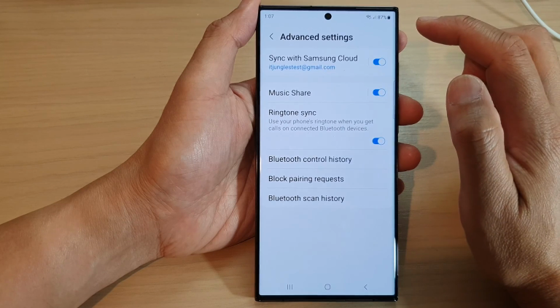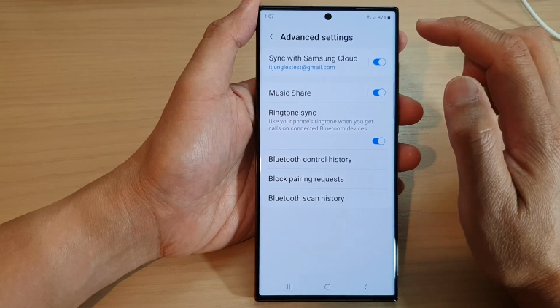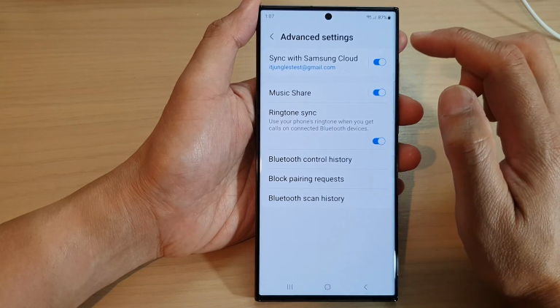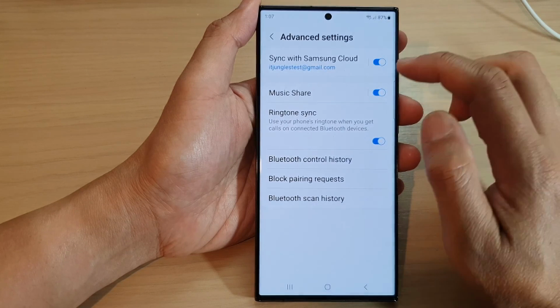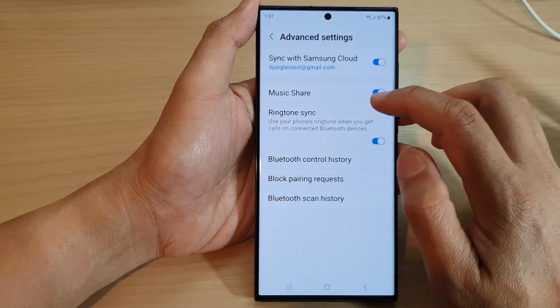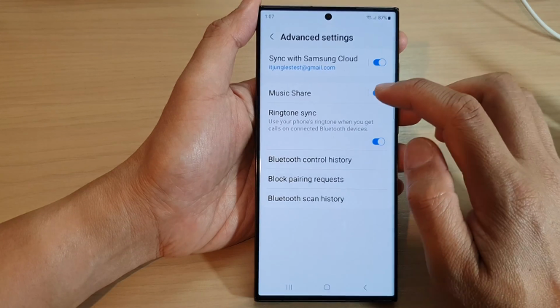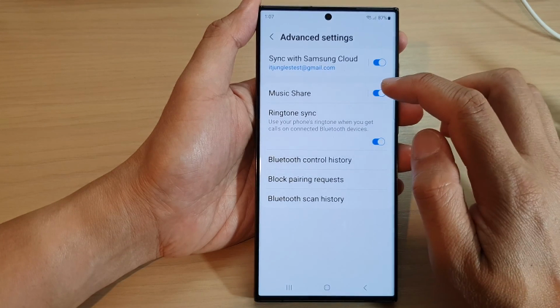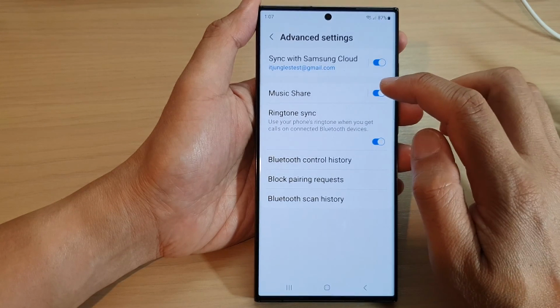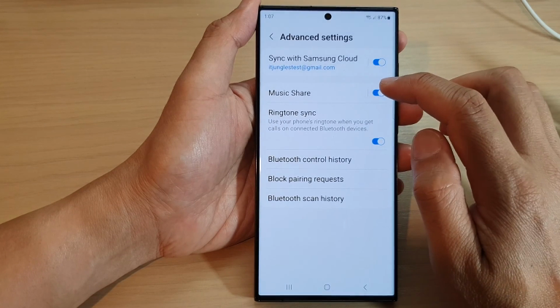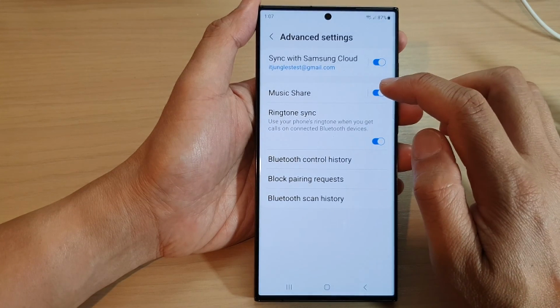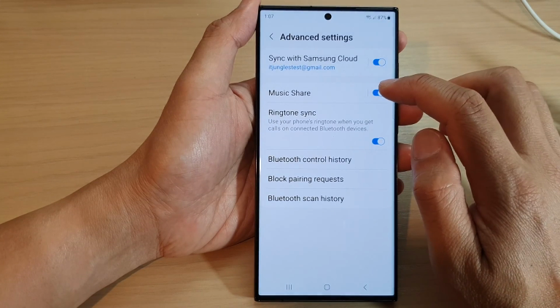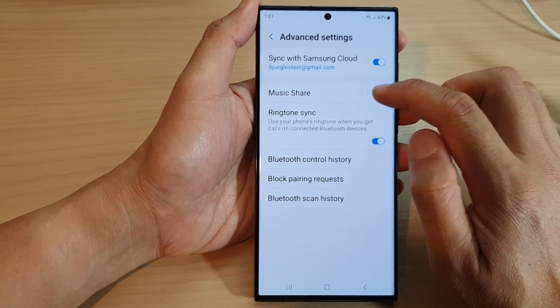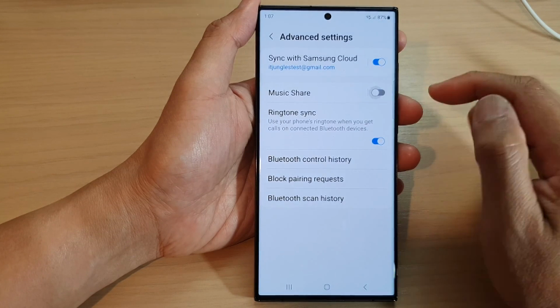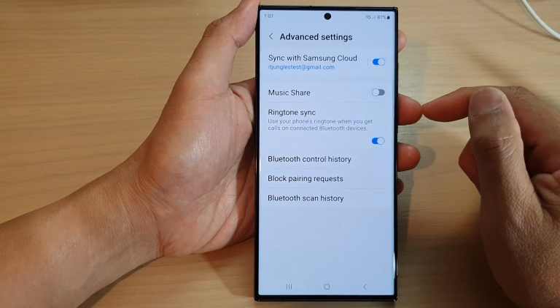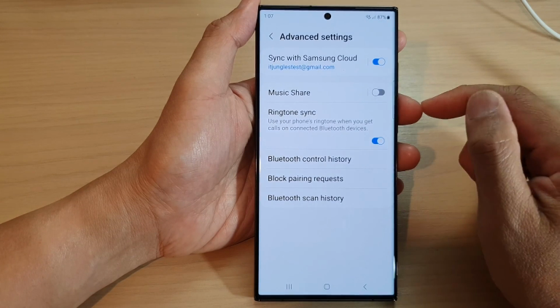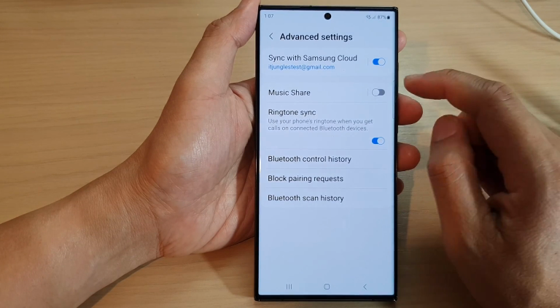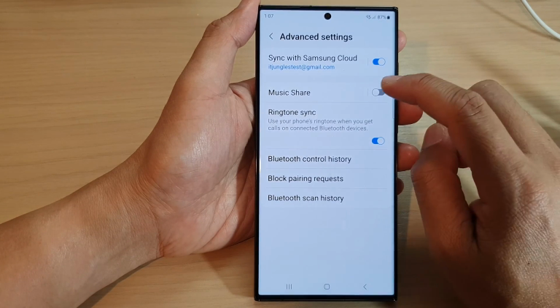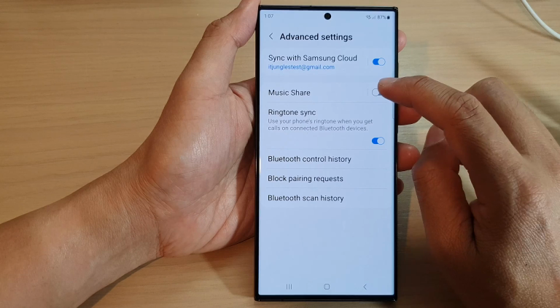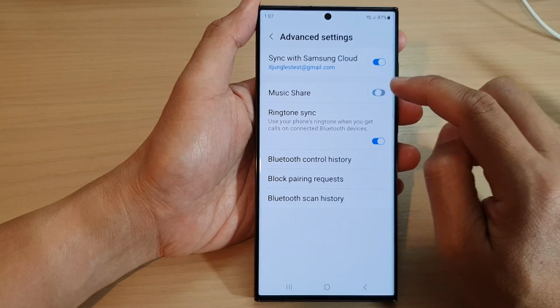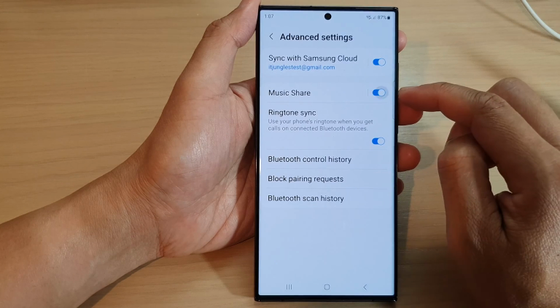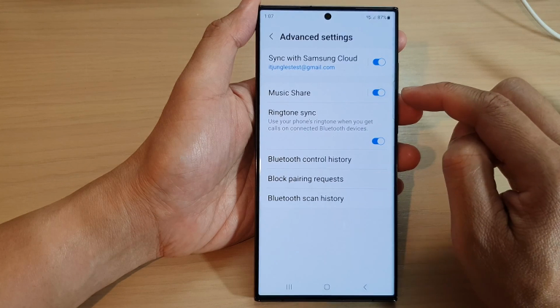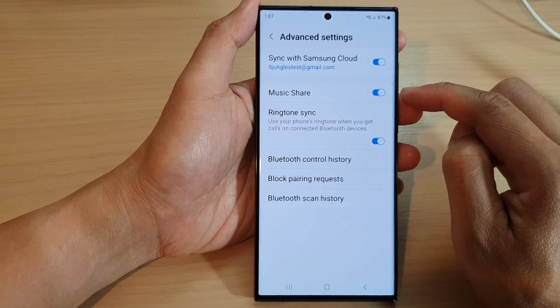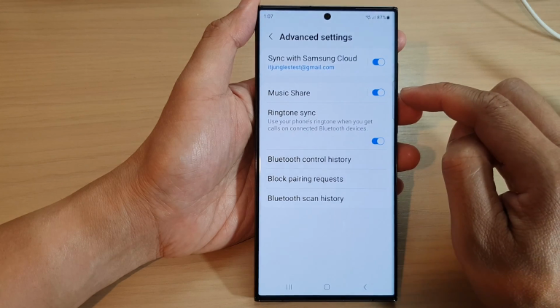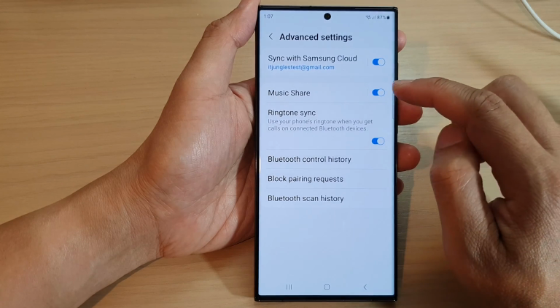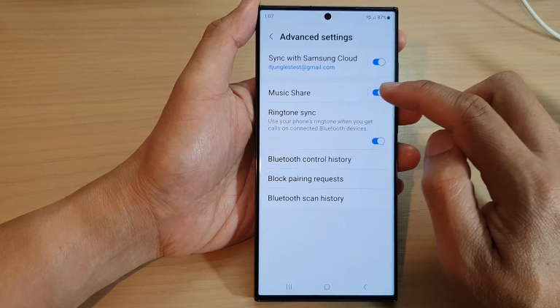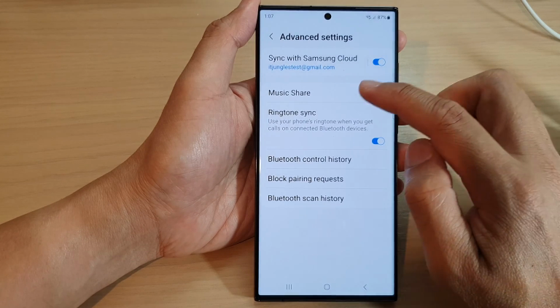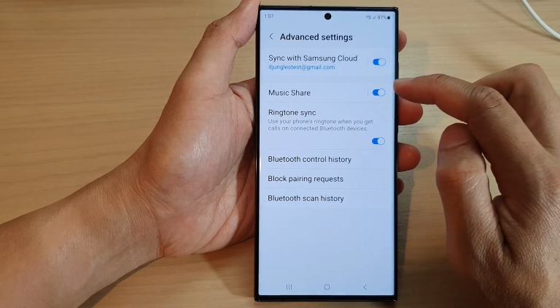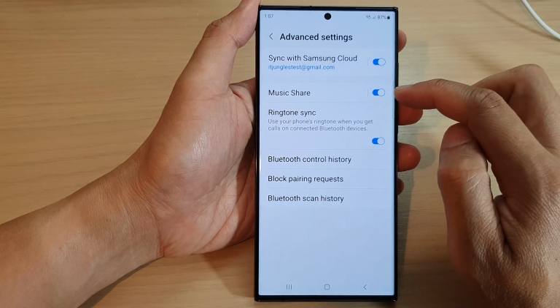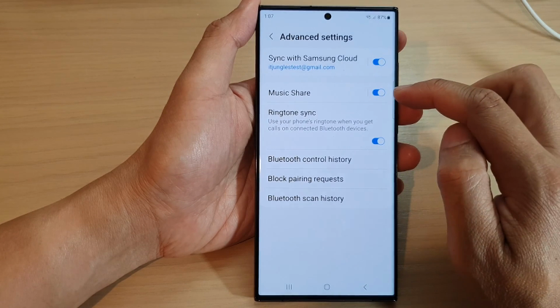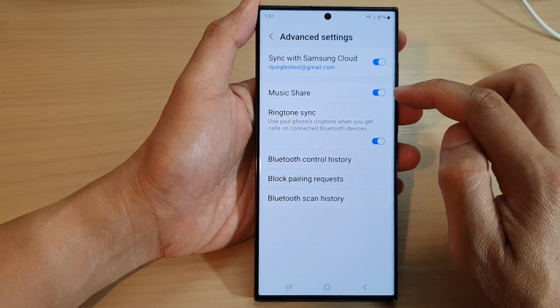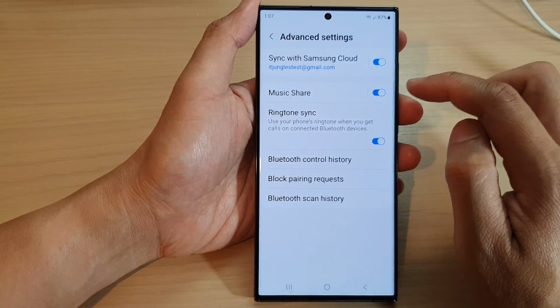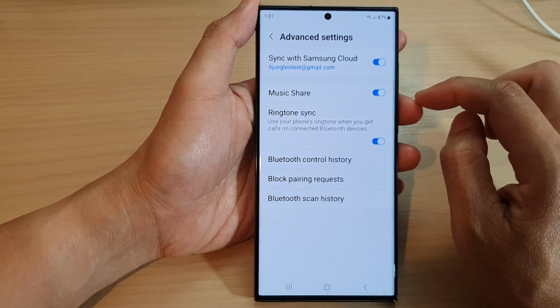Now go down and tap on Music Share. Tap on the toggle button to turn on Music Share or switch it off.